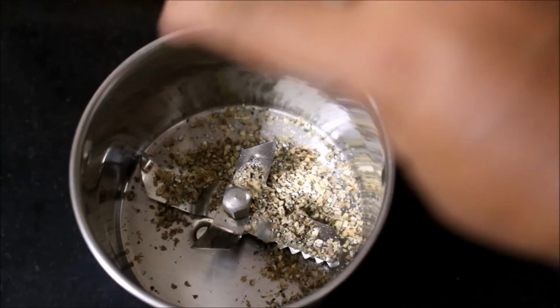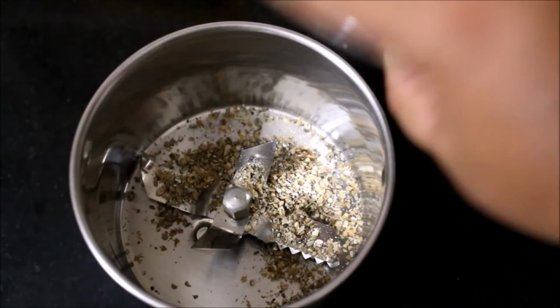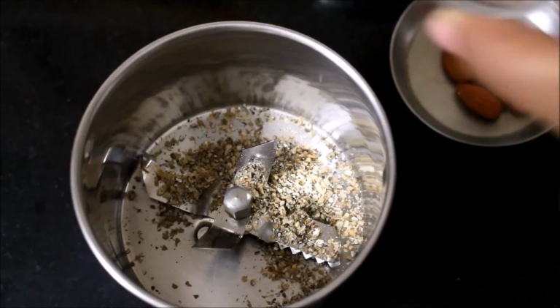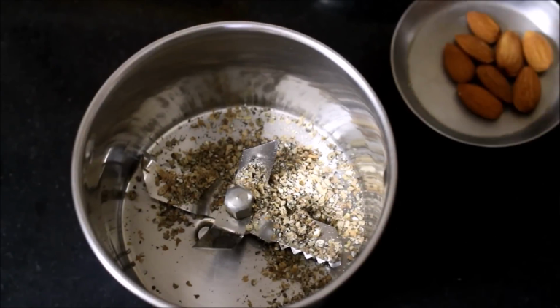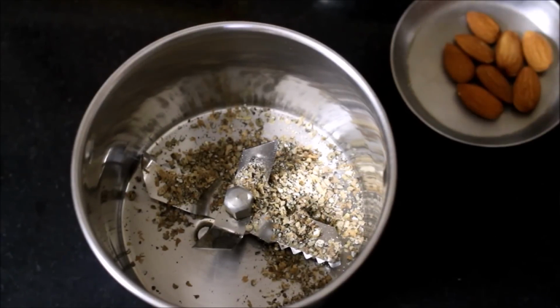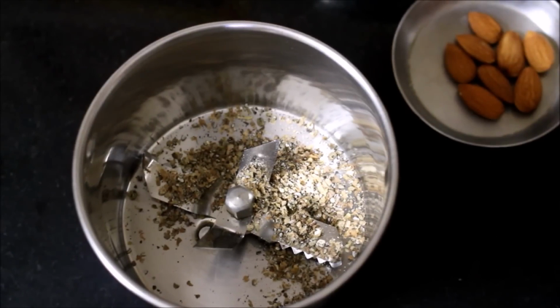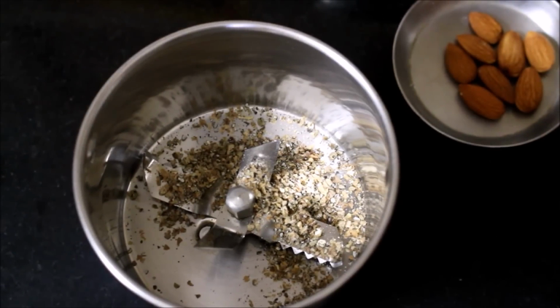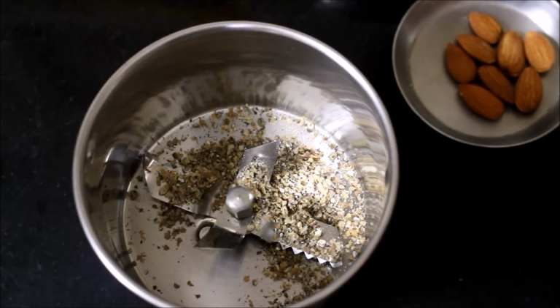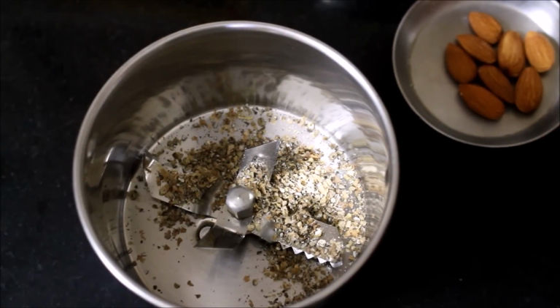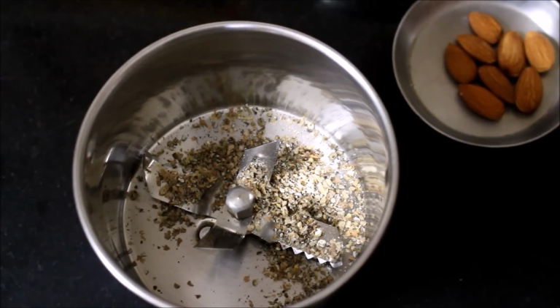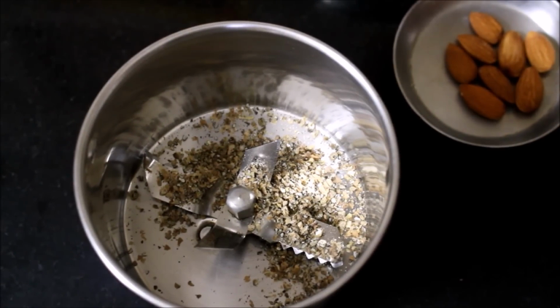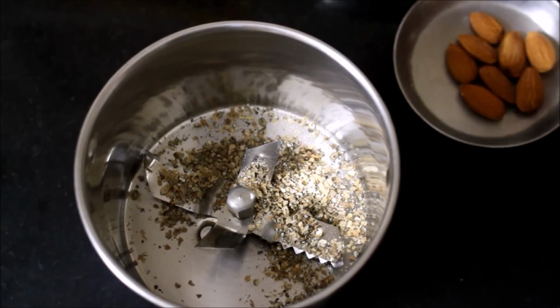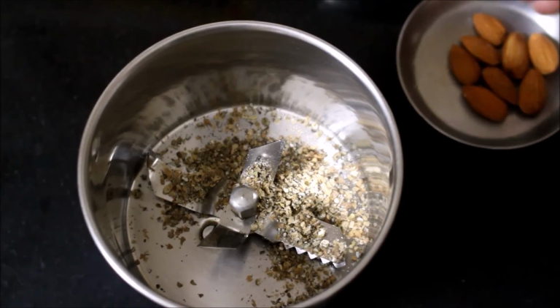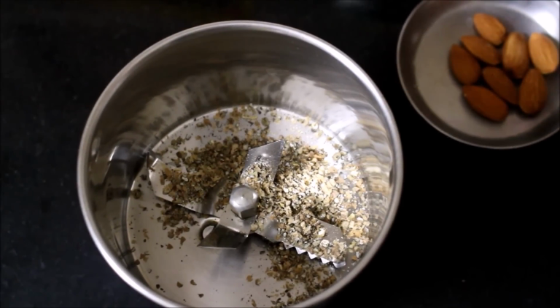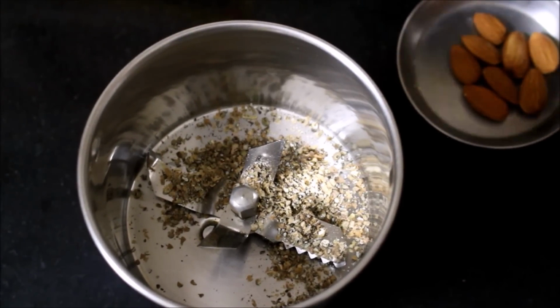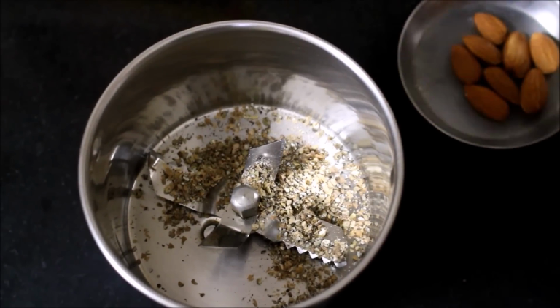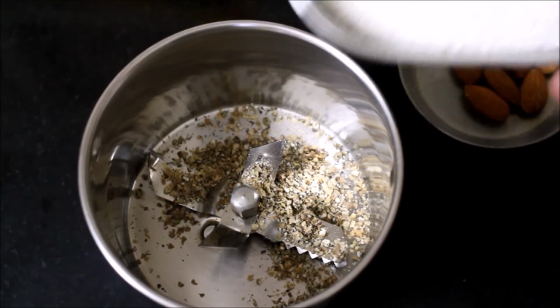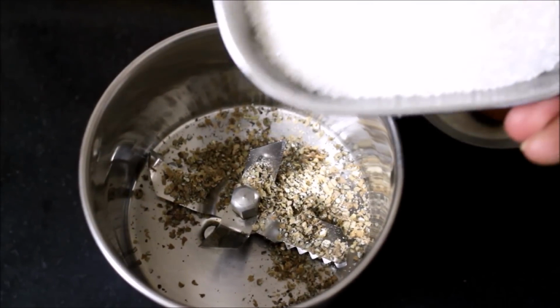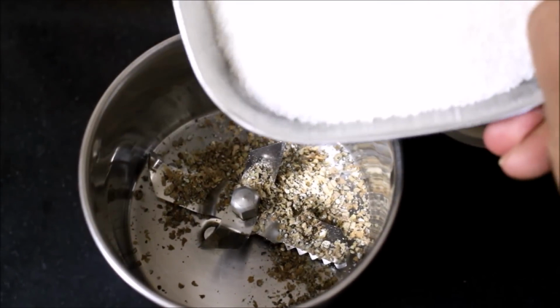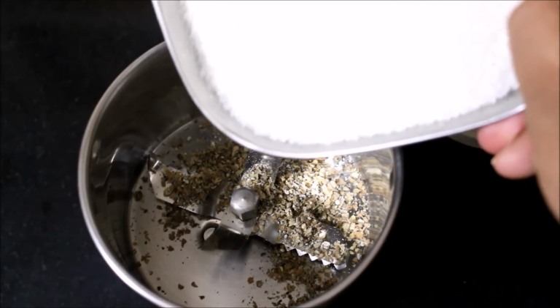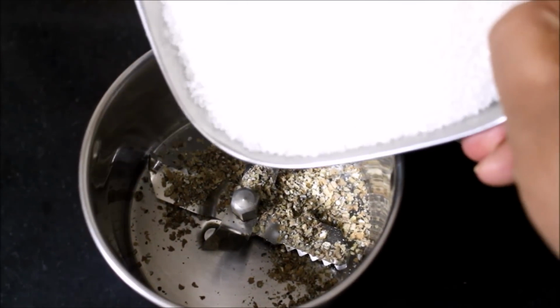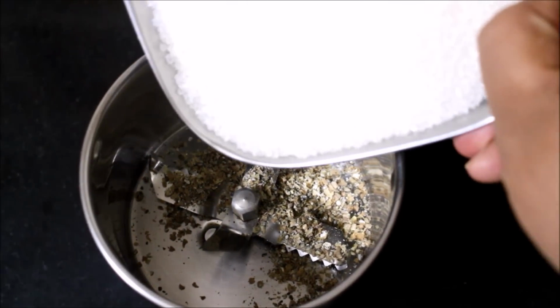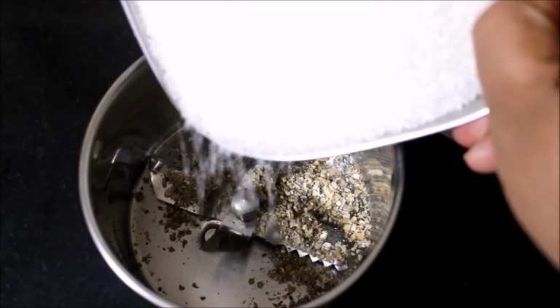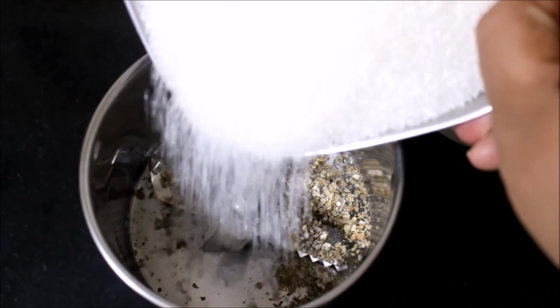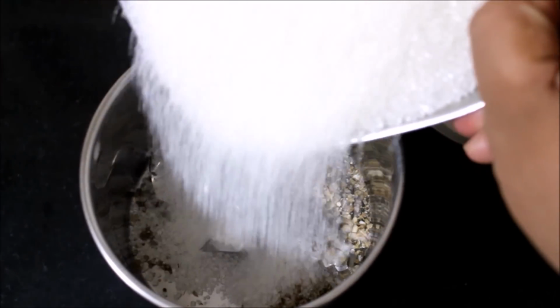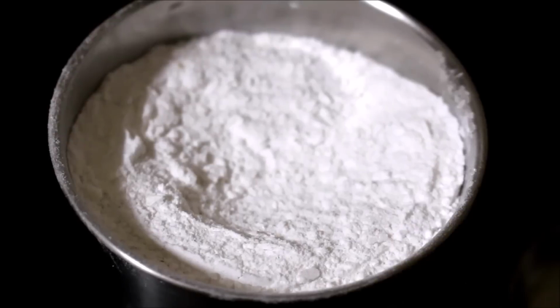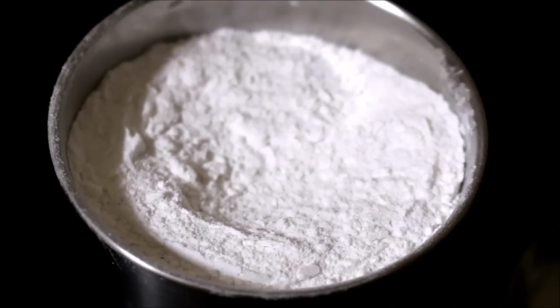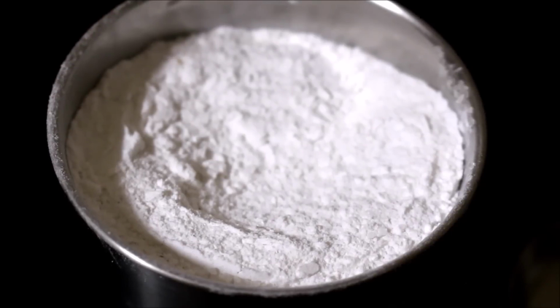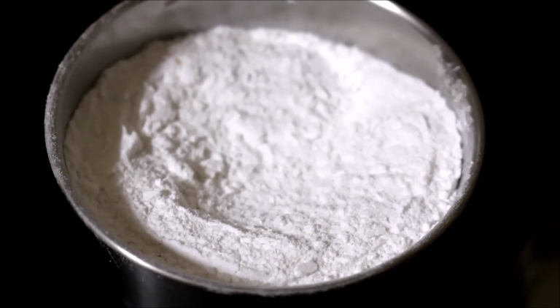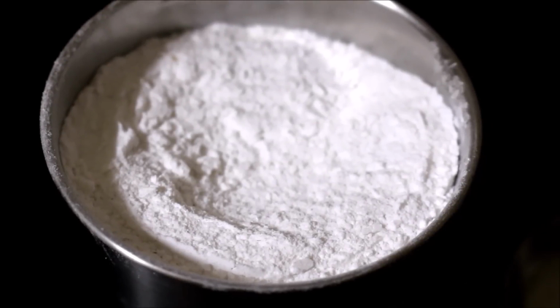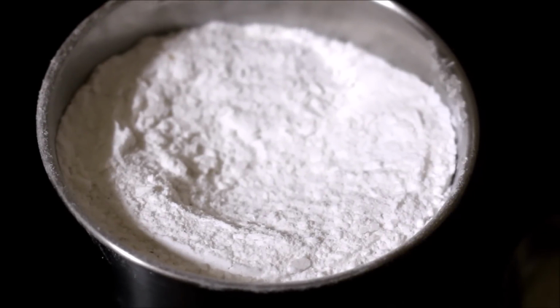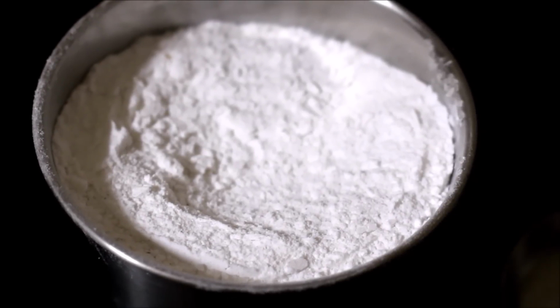In a mixer jar, I have added cardamom powder and sugar and created powdered sugar, which I have reserved.